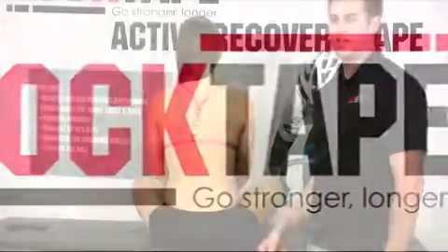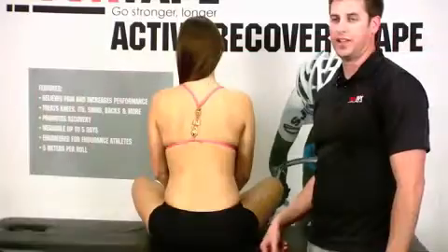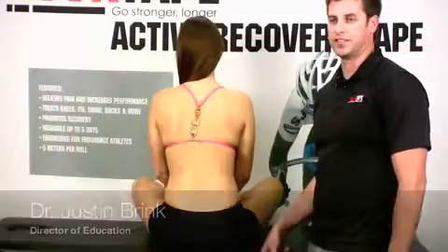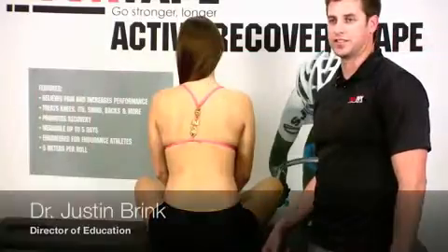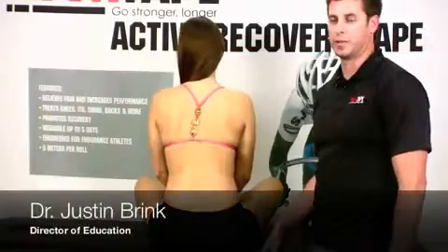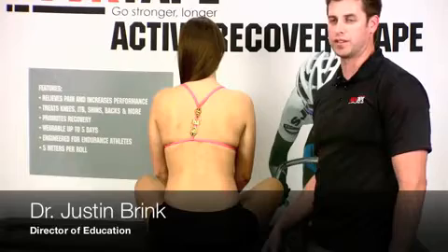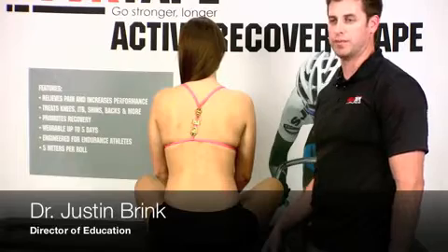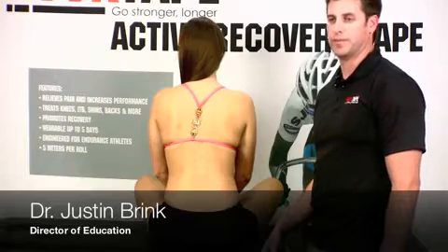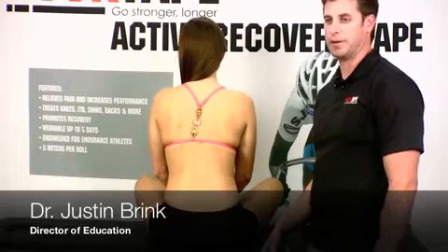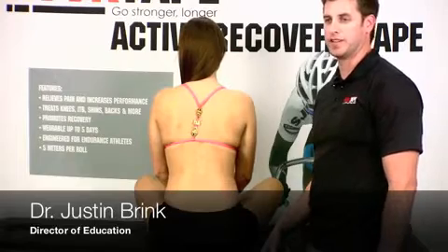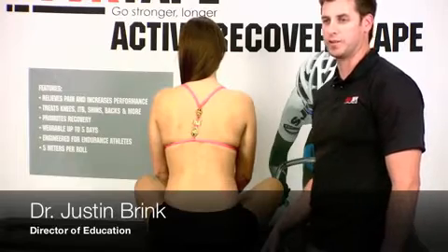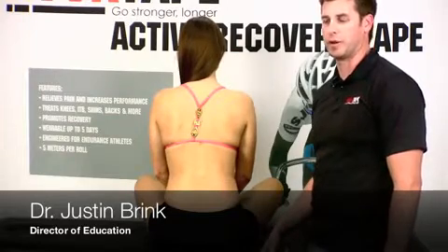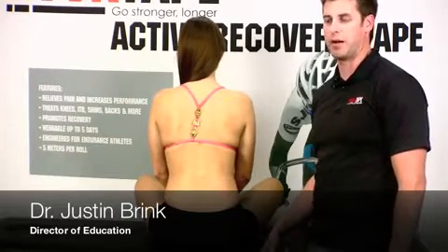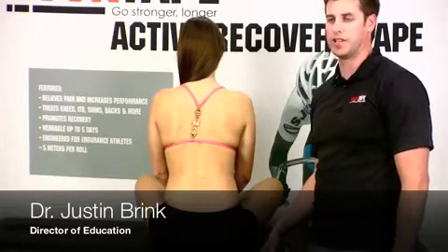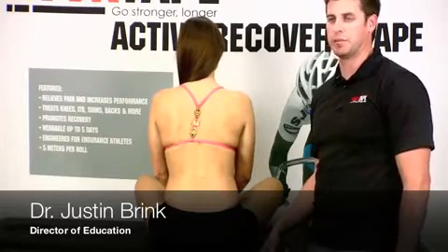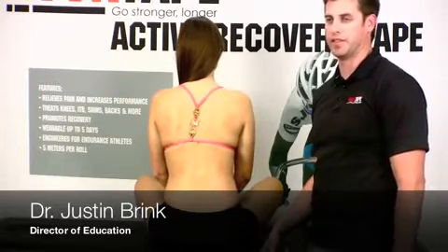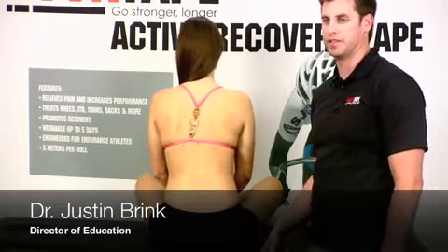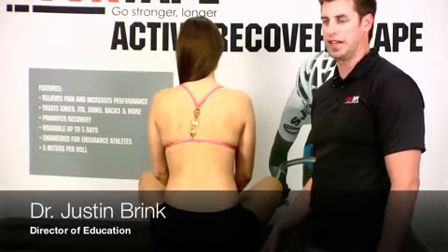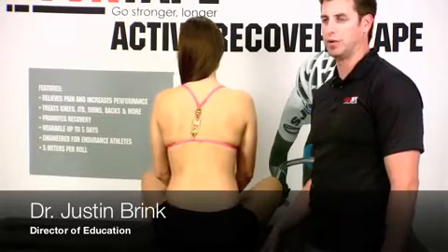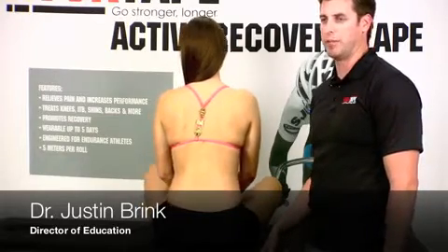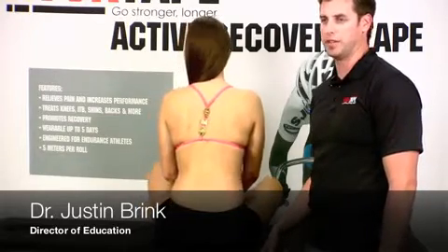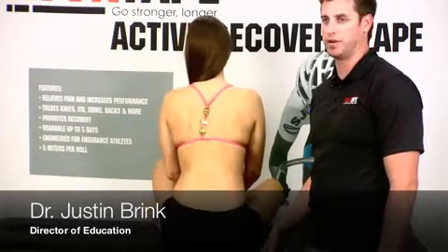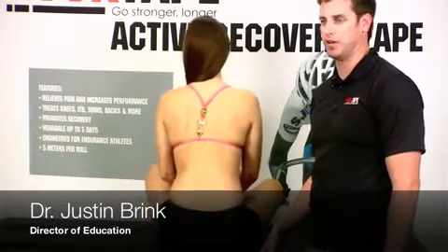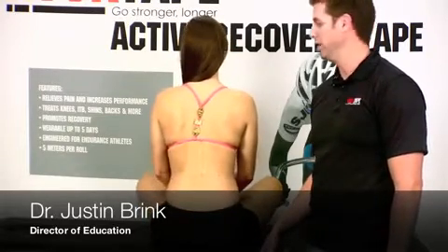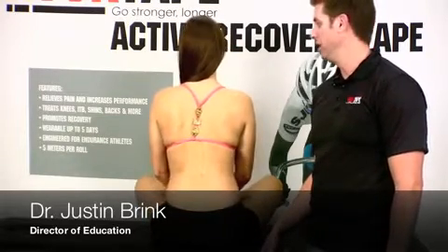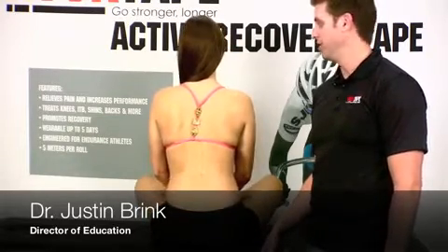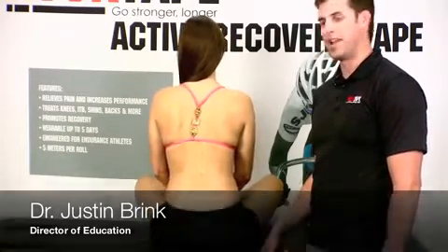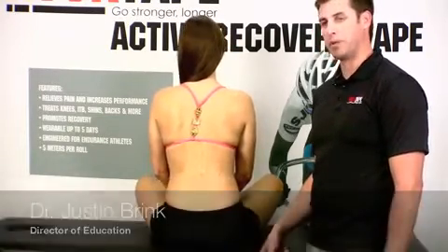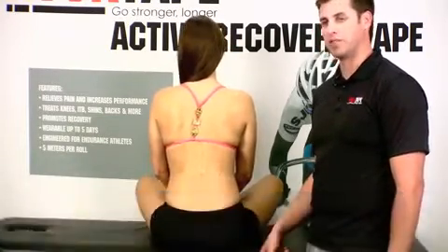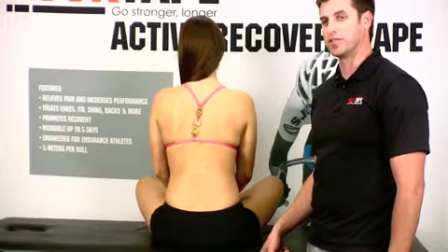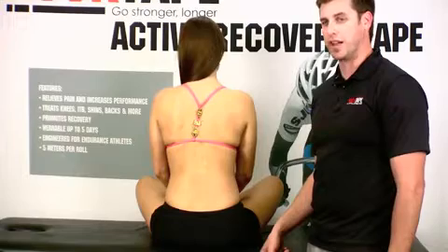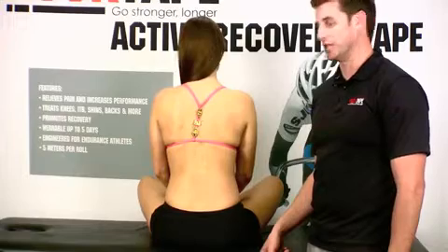Hey there, it's Justin from Rock Tape. Today we're going to talk to you about our power taping method using a rehab-based protocol for neck pain or cervicalgia.